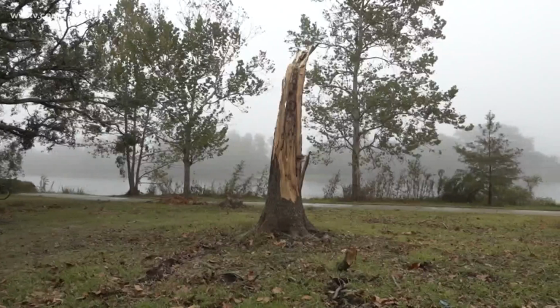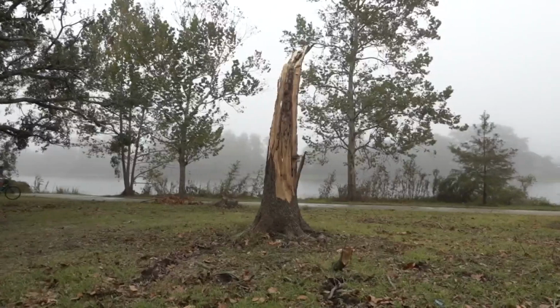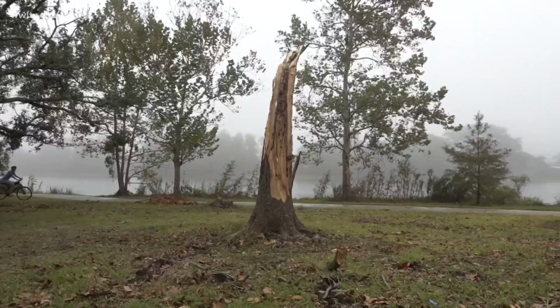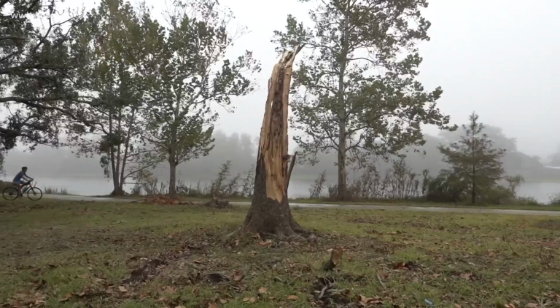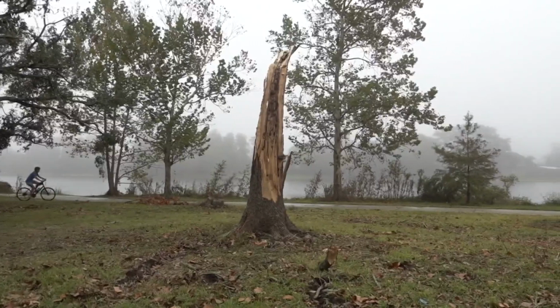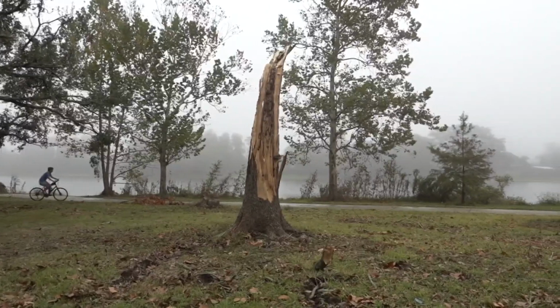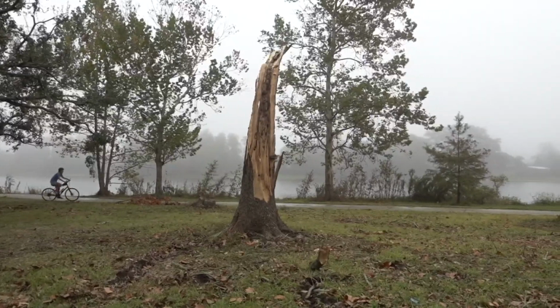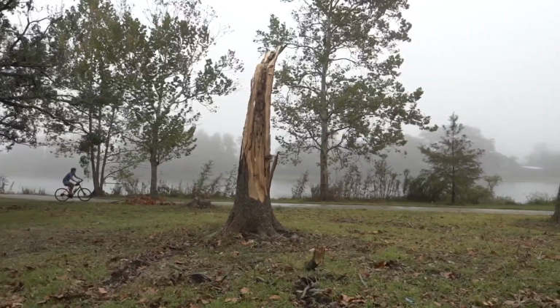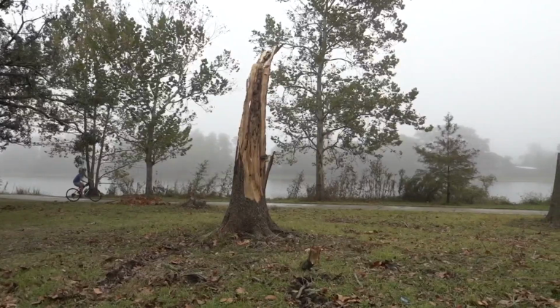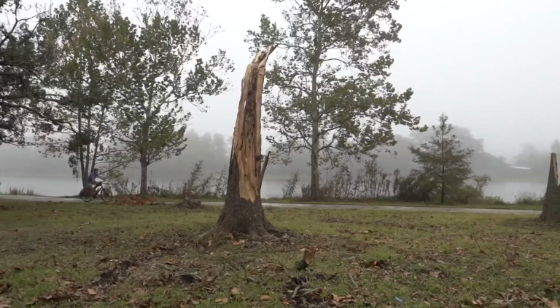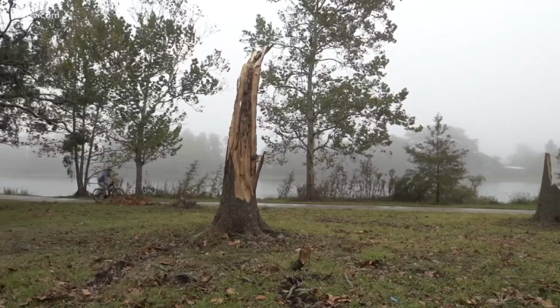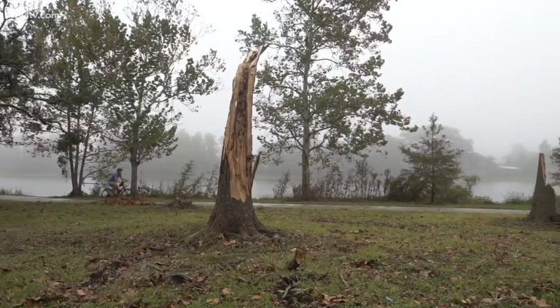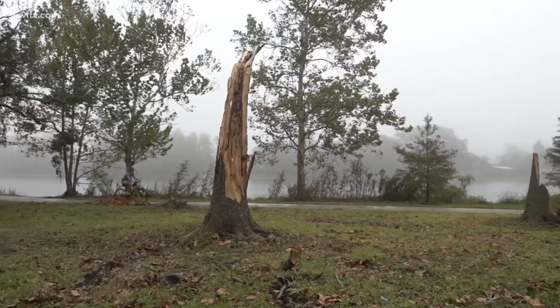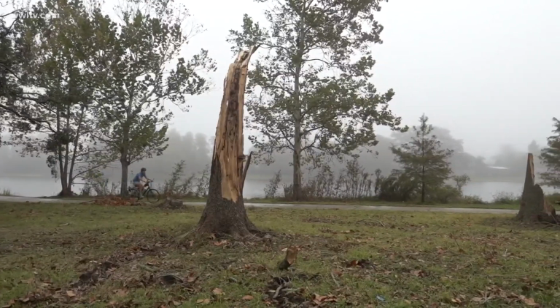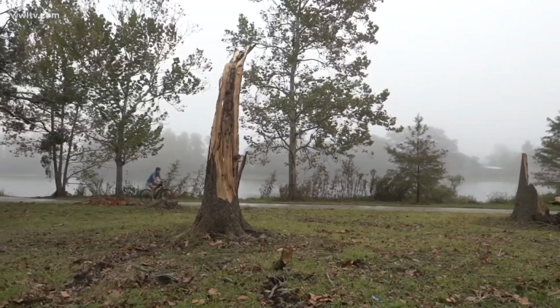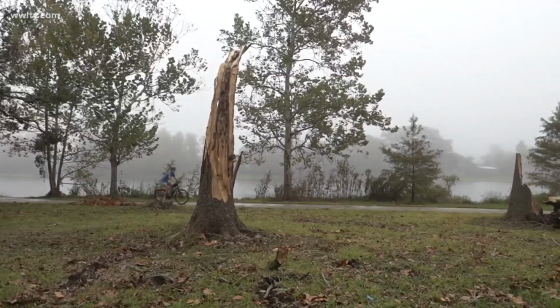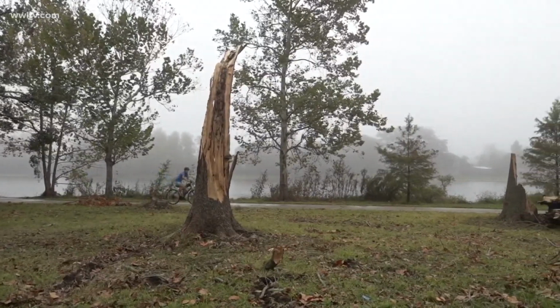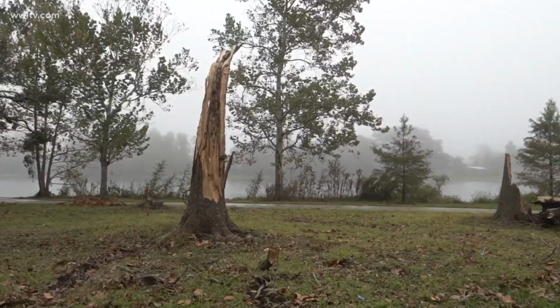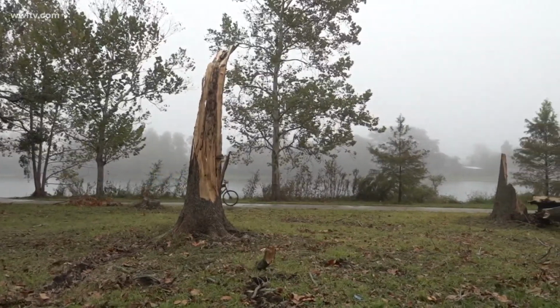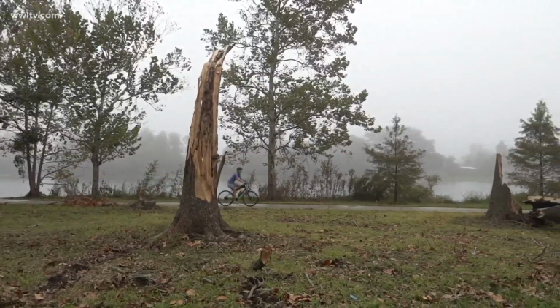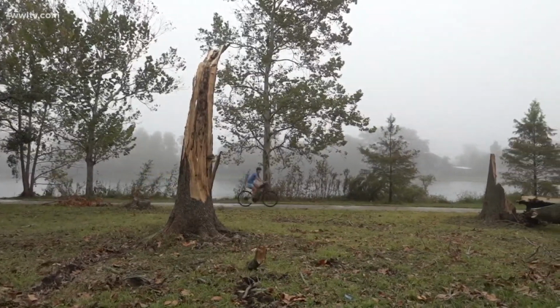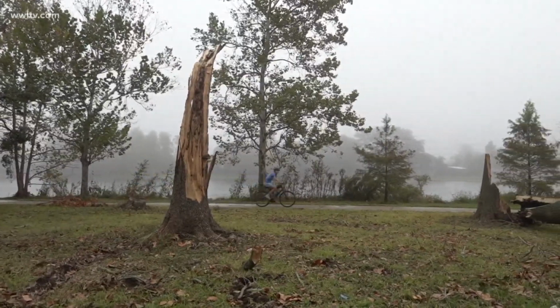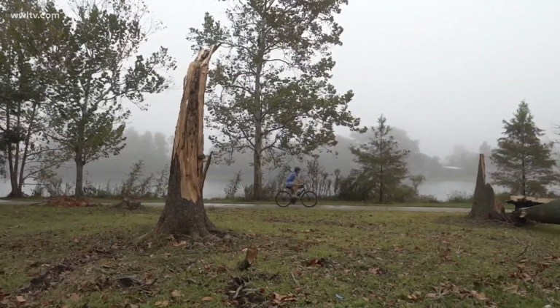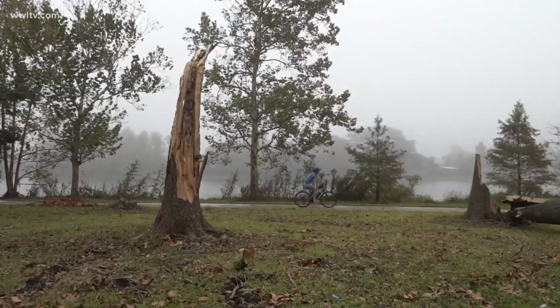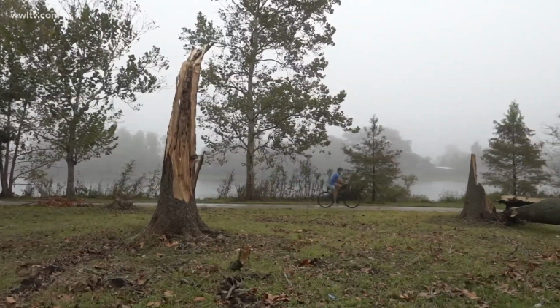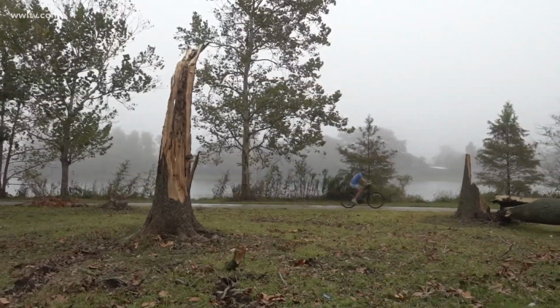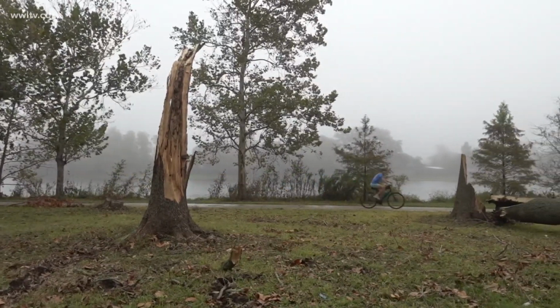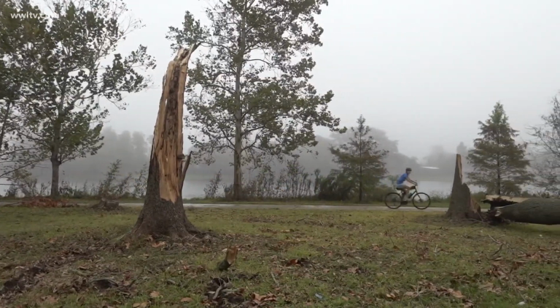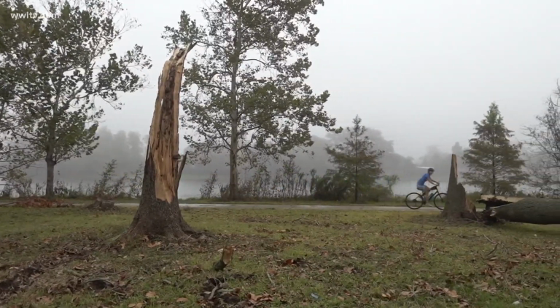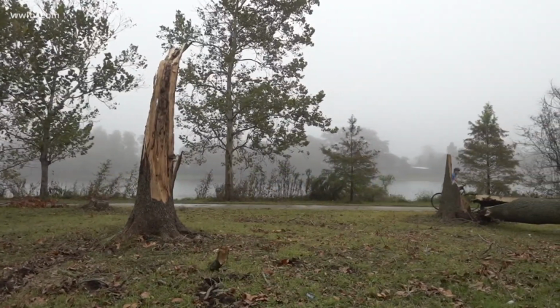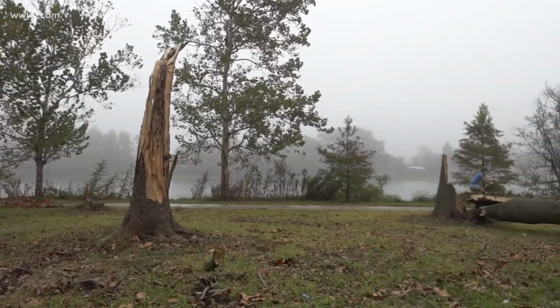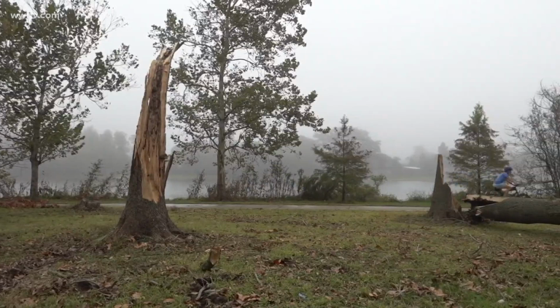Like hundreds of trees across New Orleans, these trees along Bayou St. John didn't survive Hurricane Zeta's strong winds.